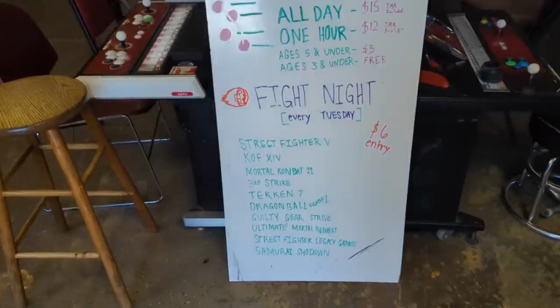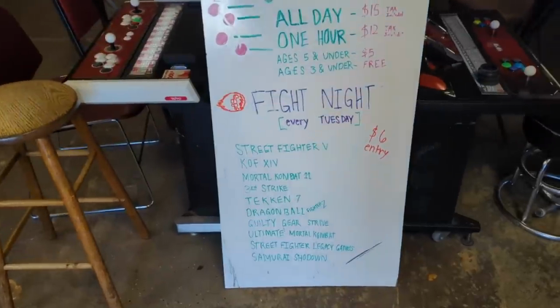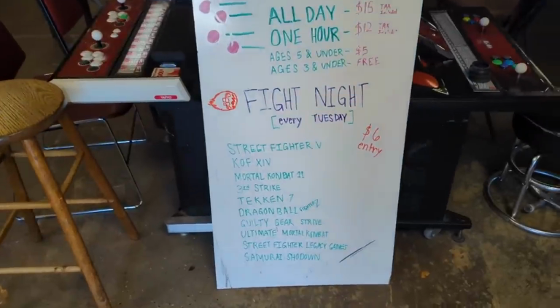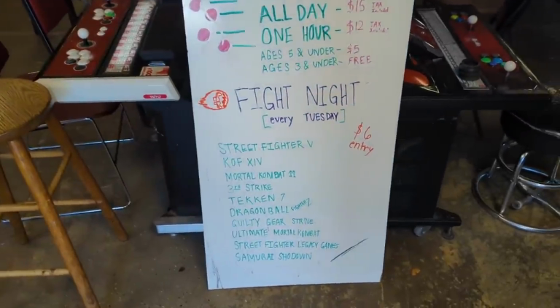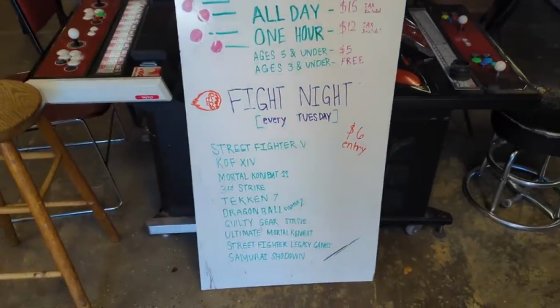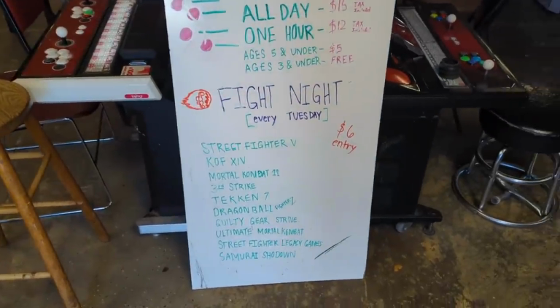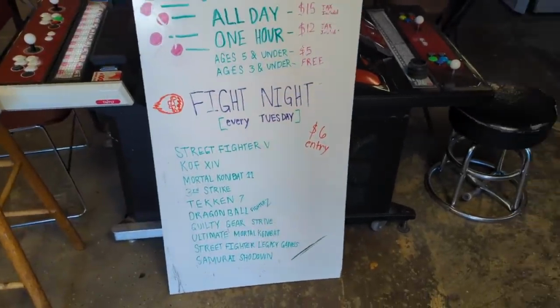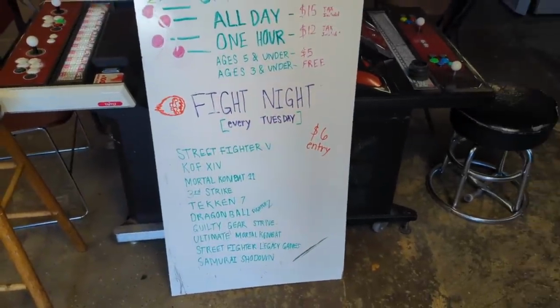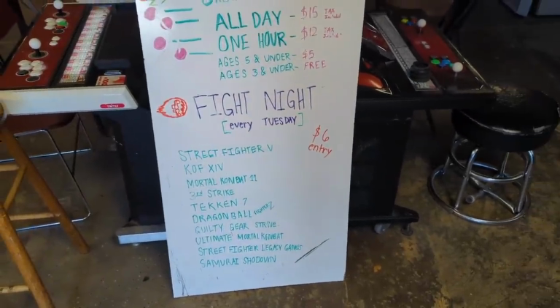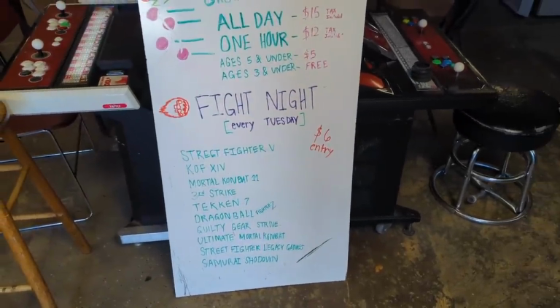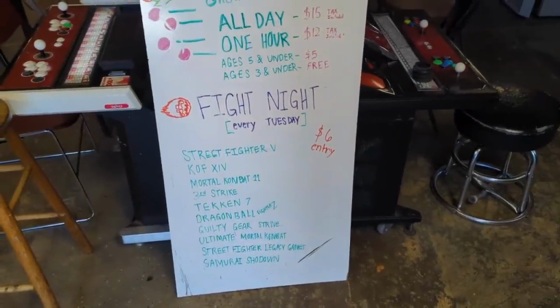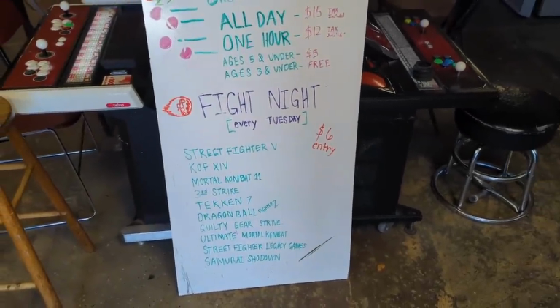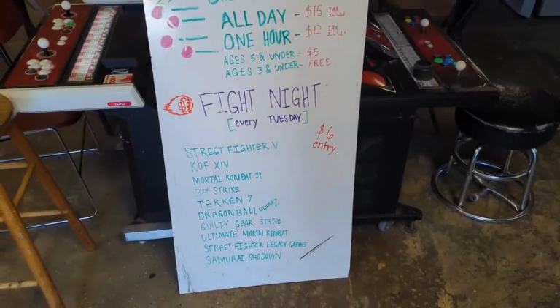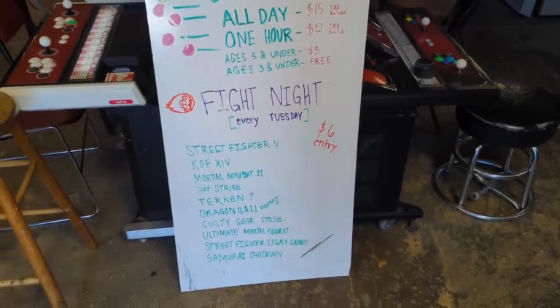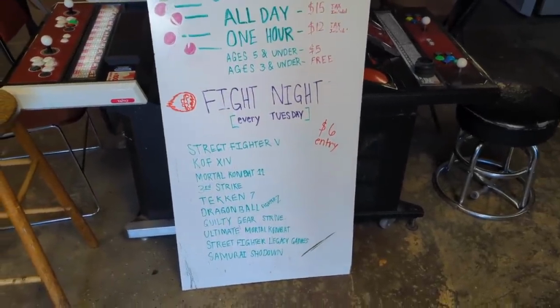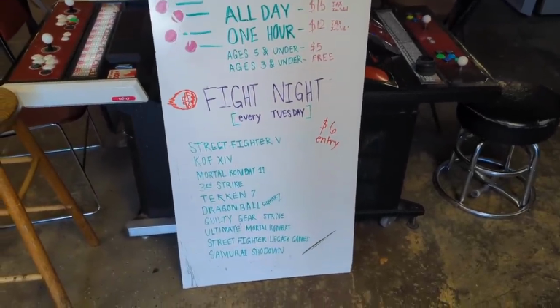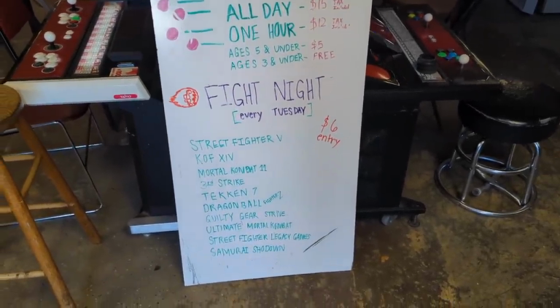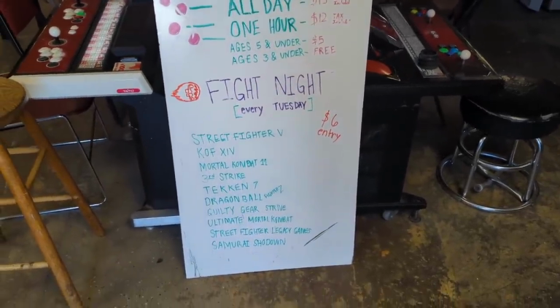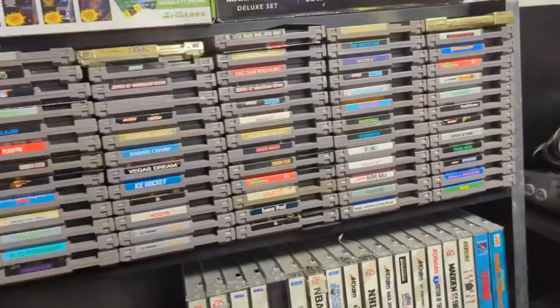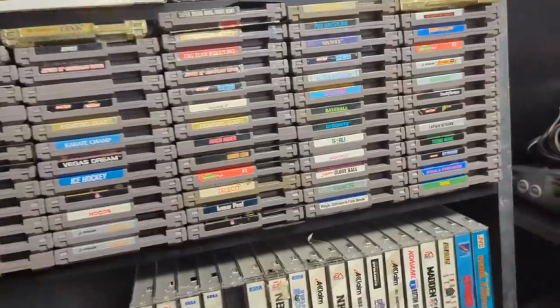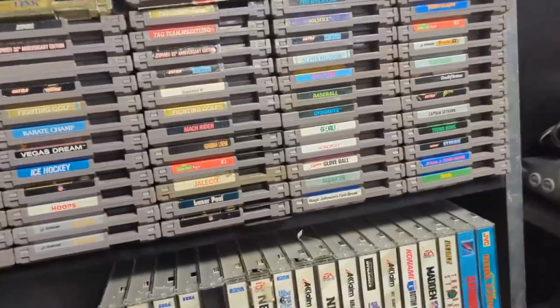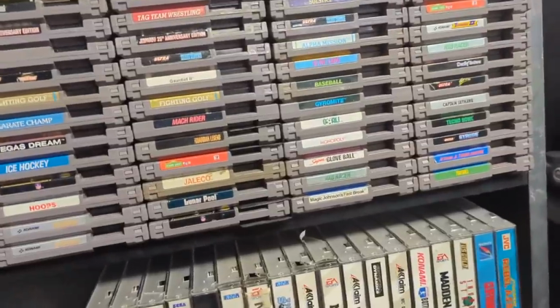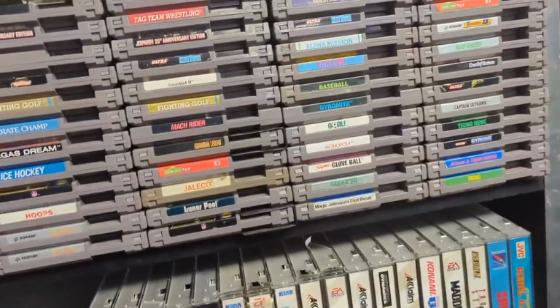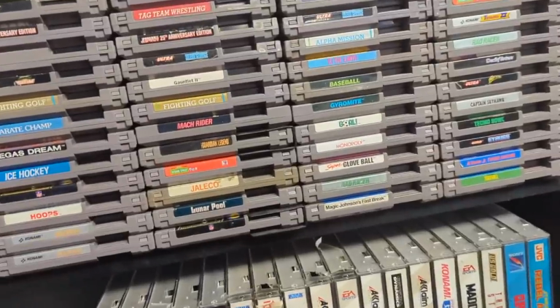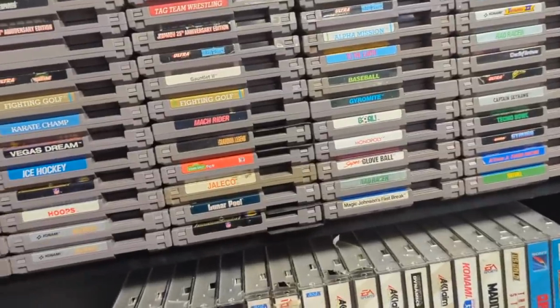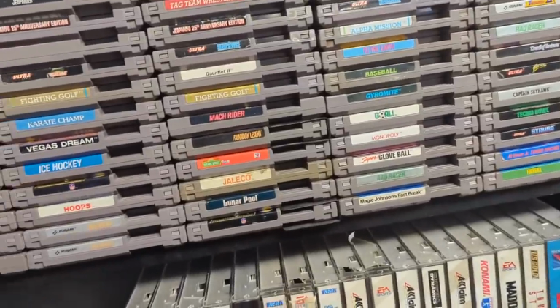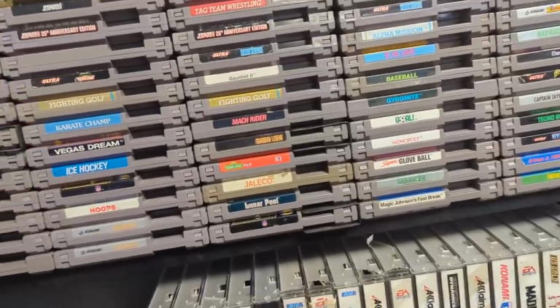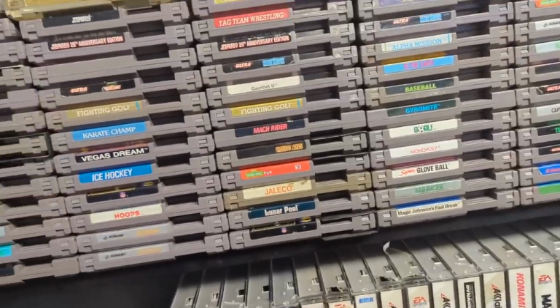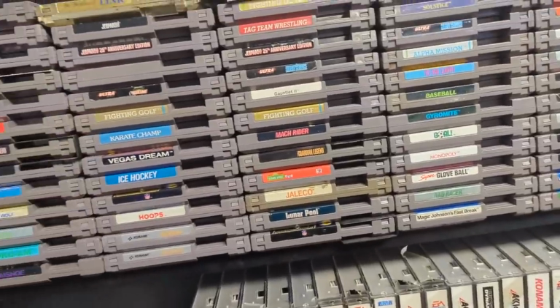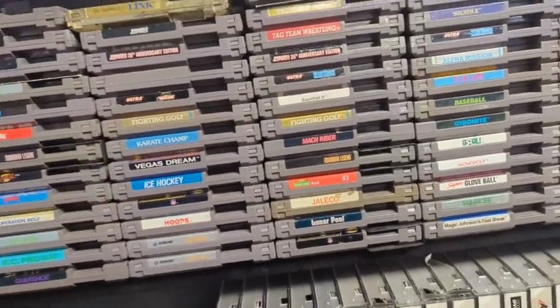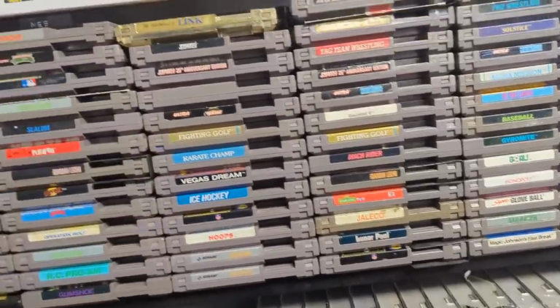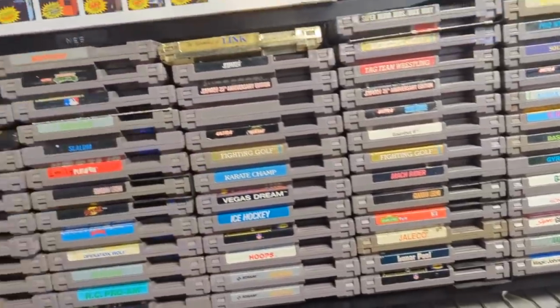Little money tournaments every Tuesday. Good to know. I'll check out the Nintendo games — it's the first thing I do when I walk in anywhere.